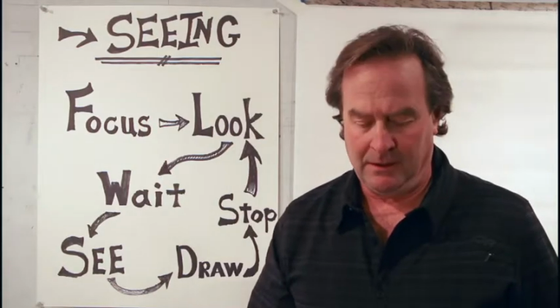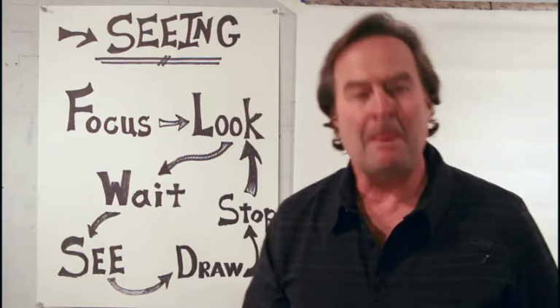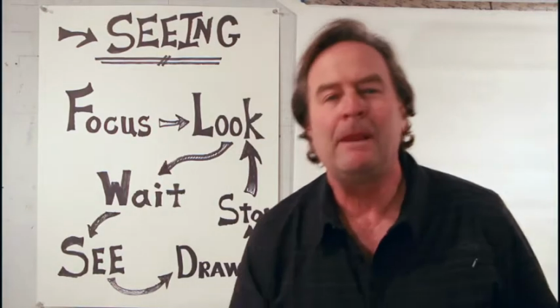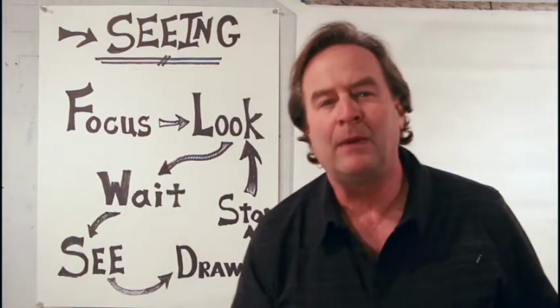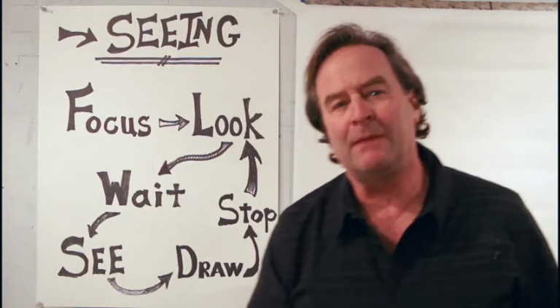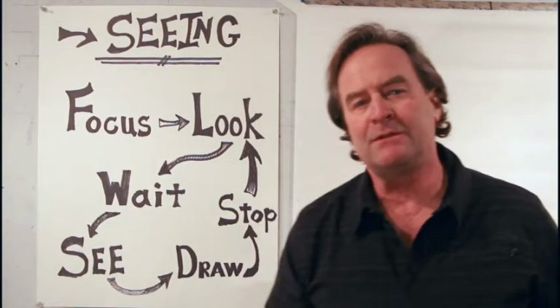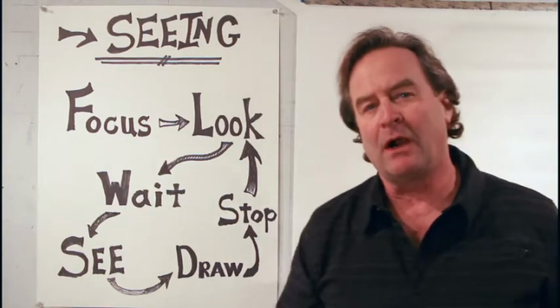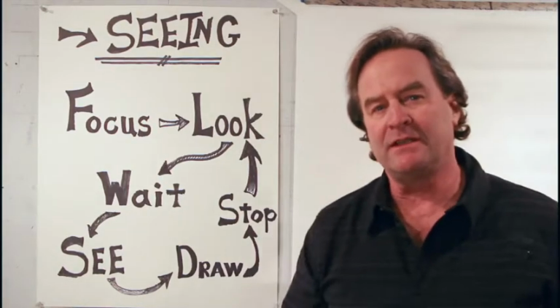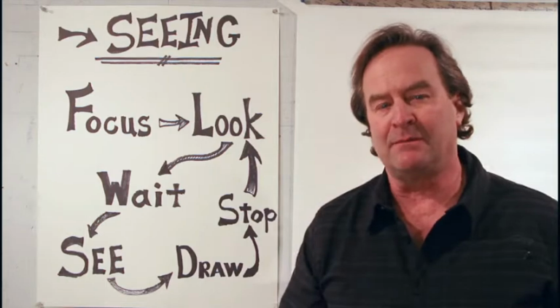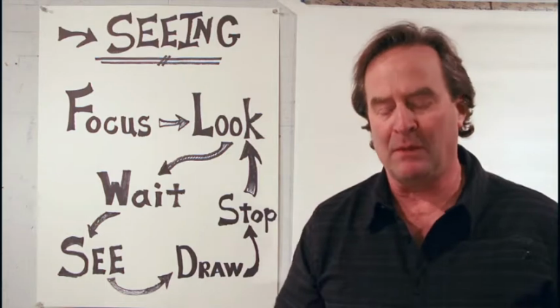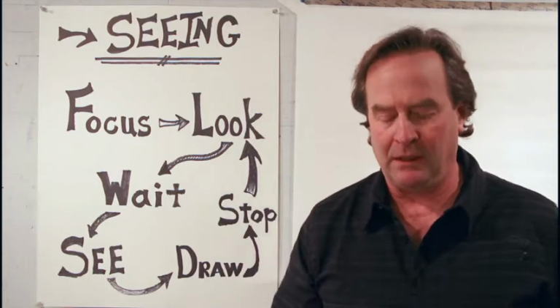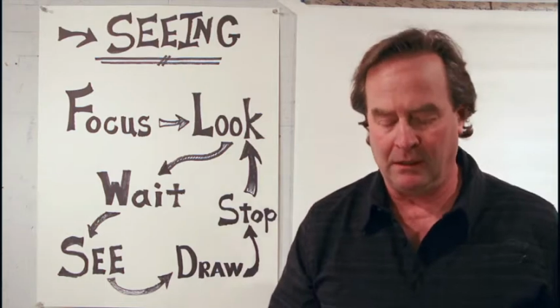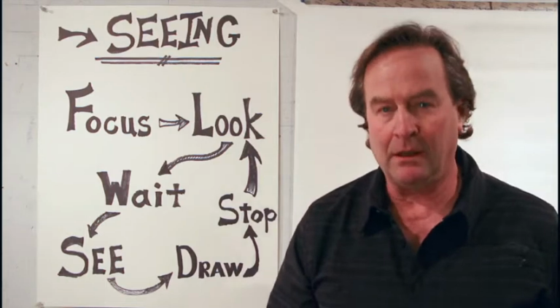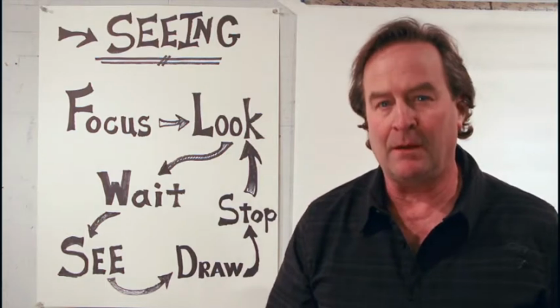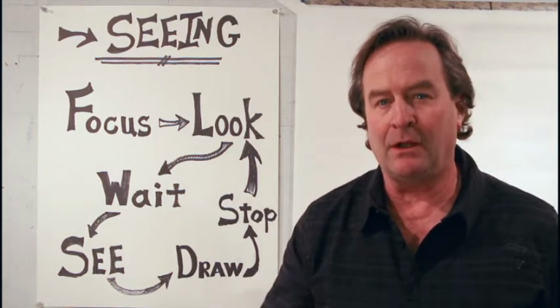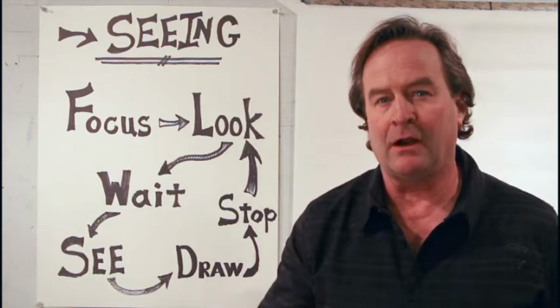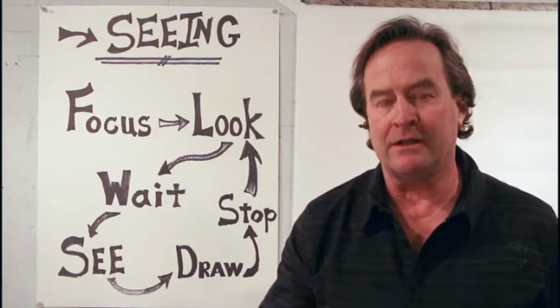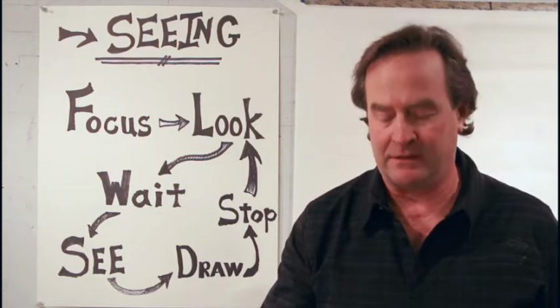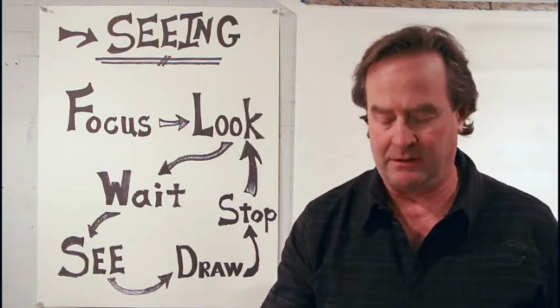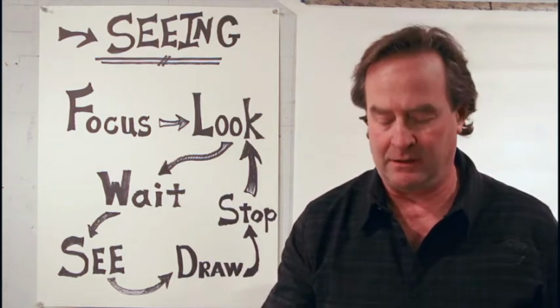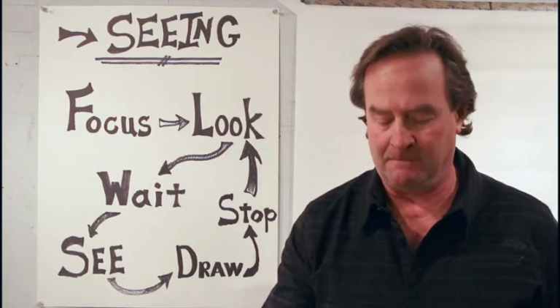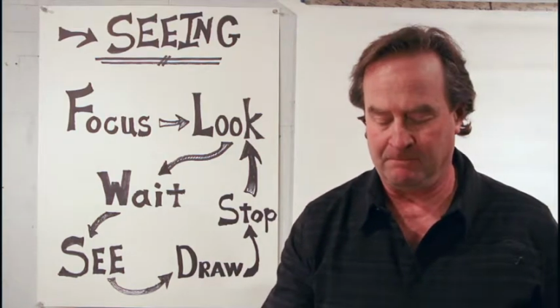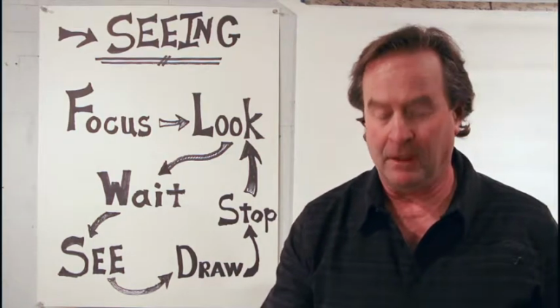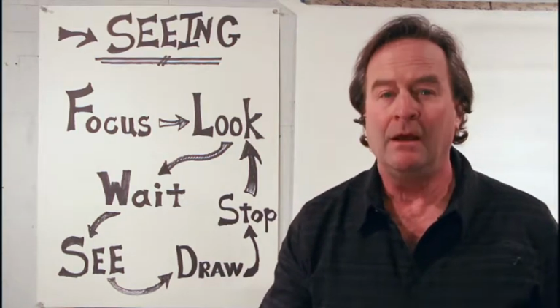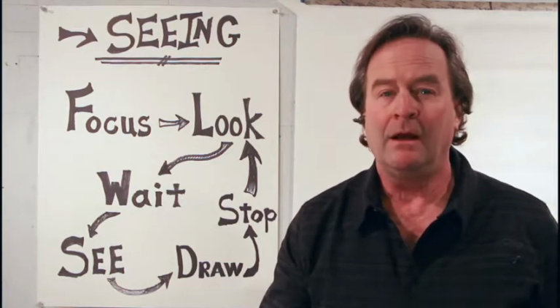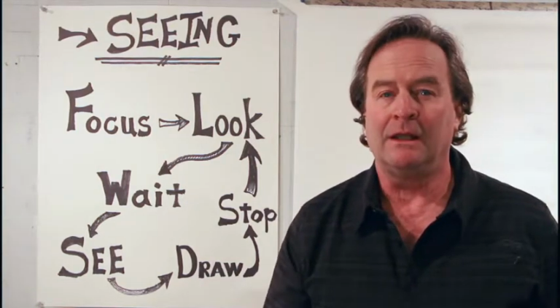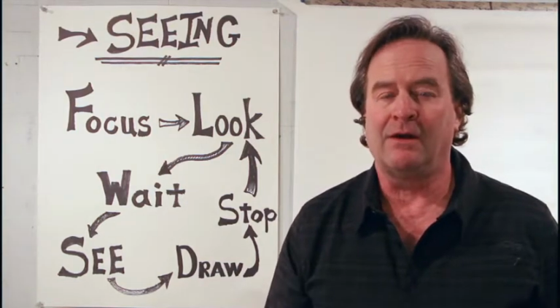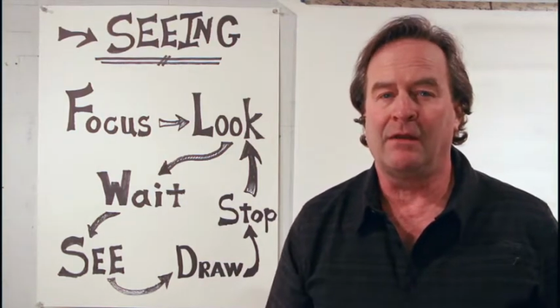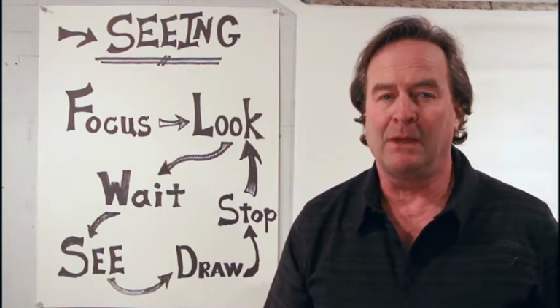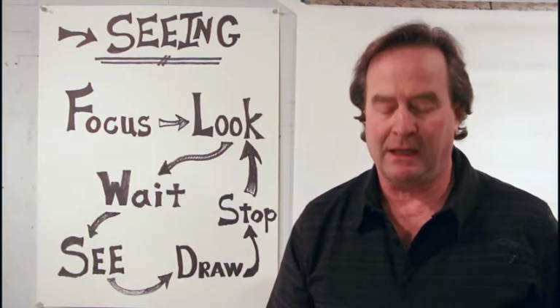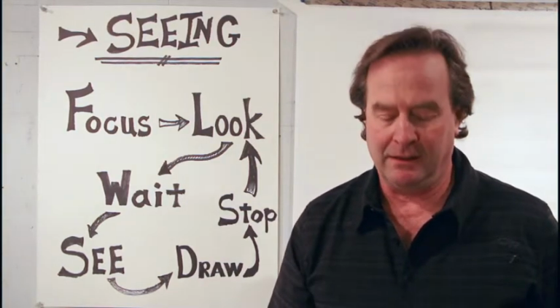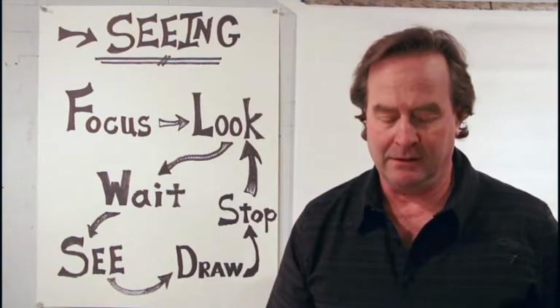Hello, my name is Mark Zimmerman. I'm an artist. I live out in the Black Hills.